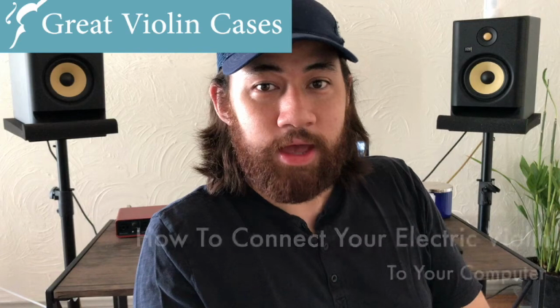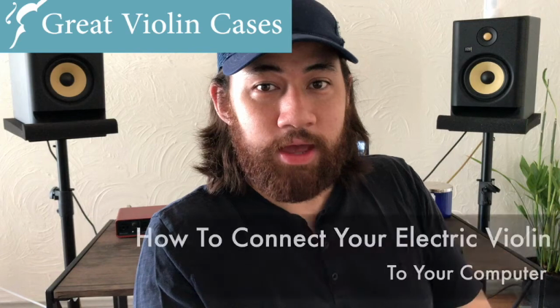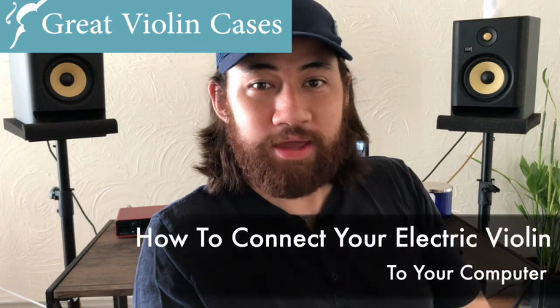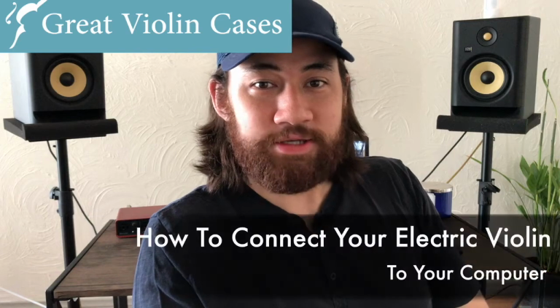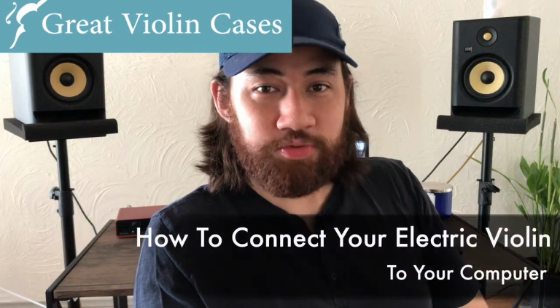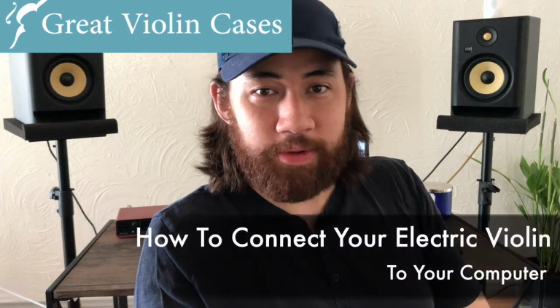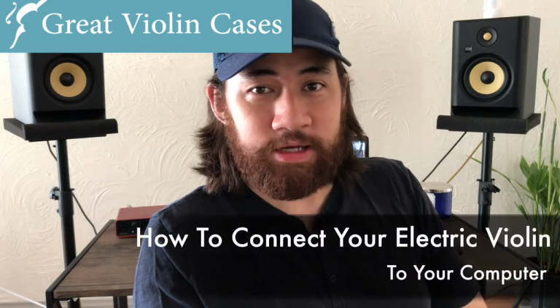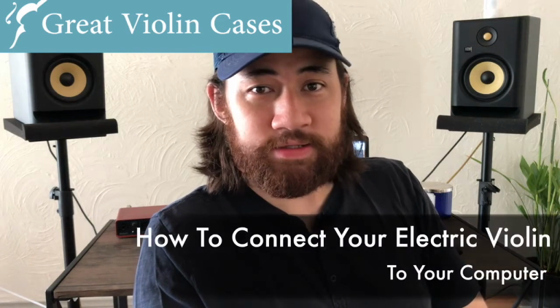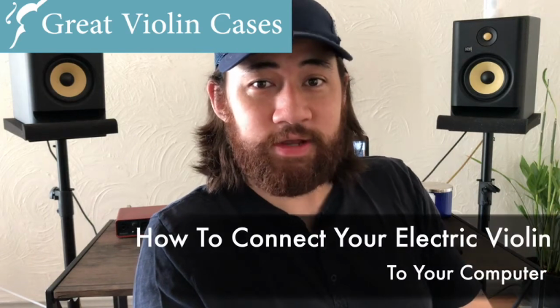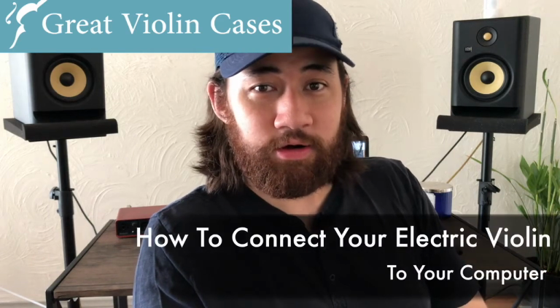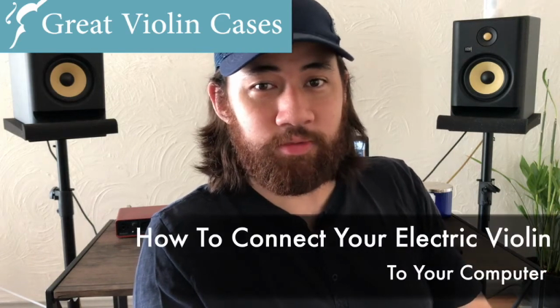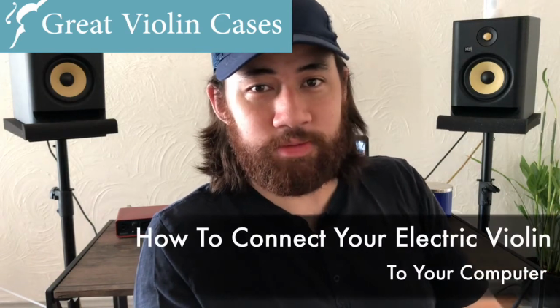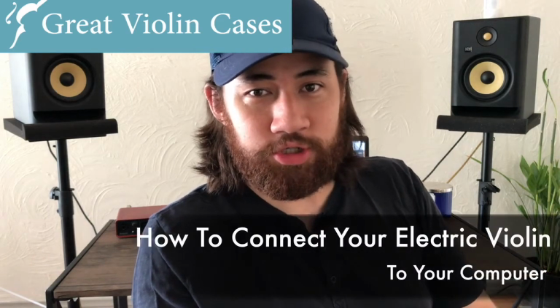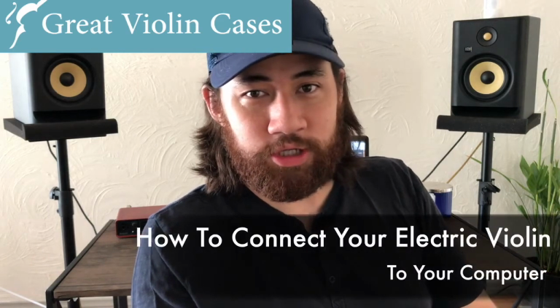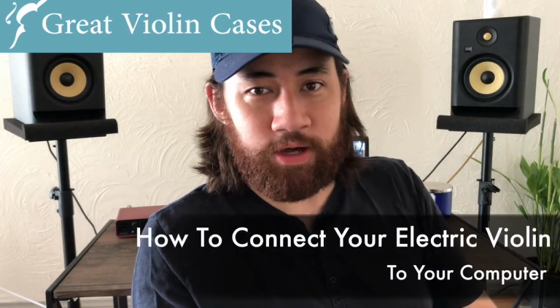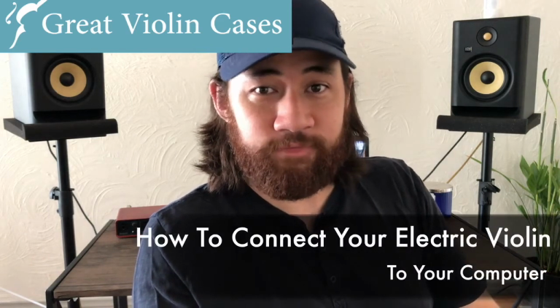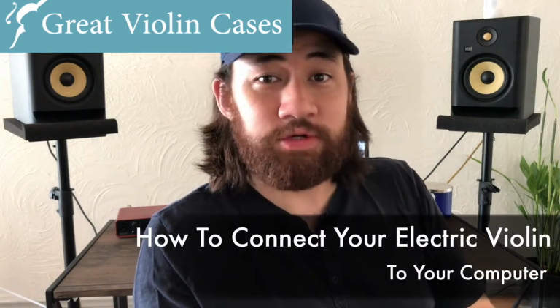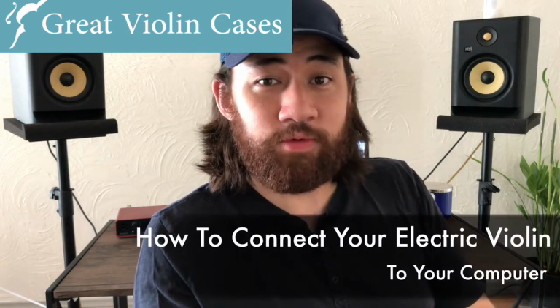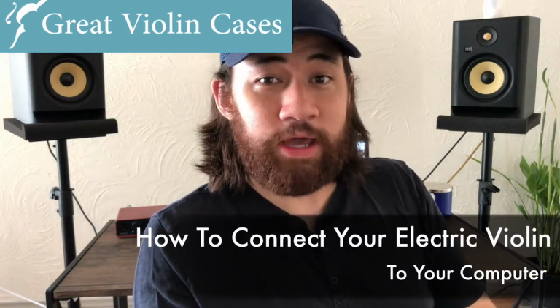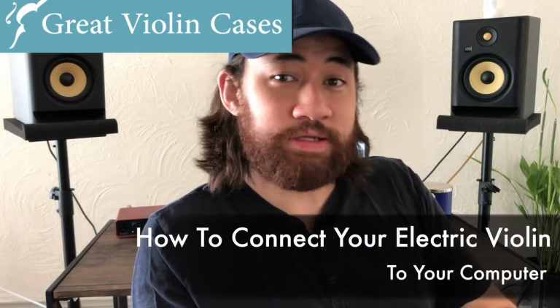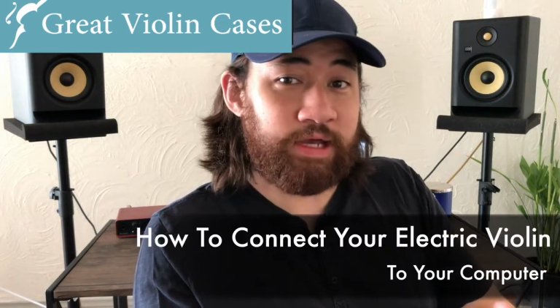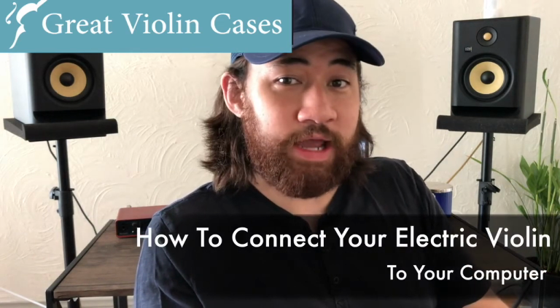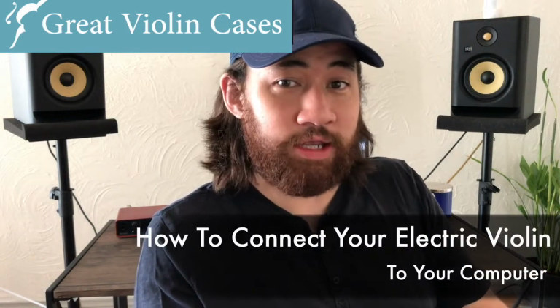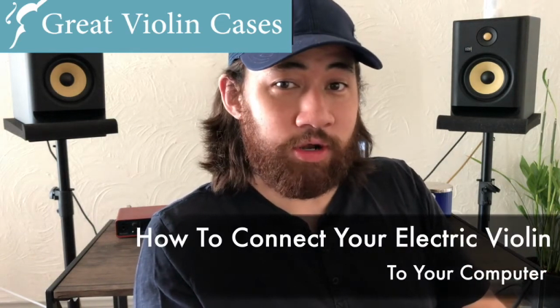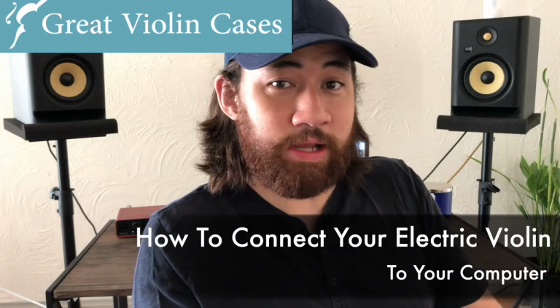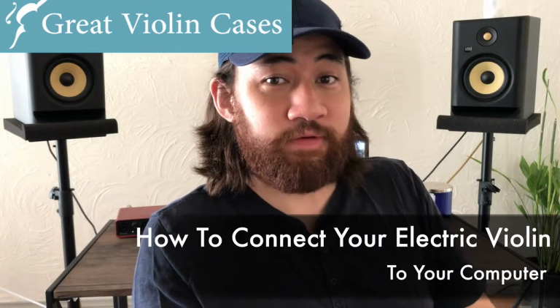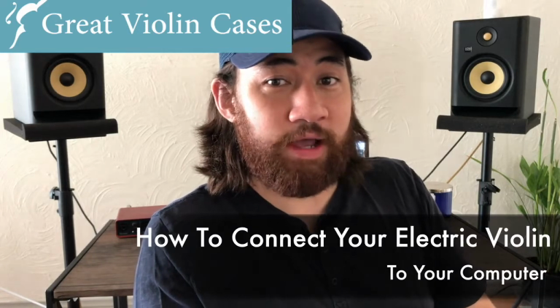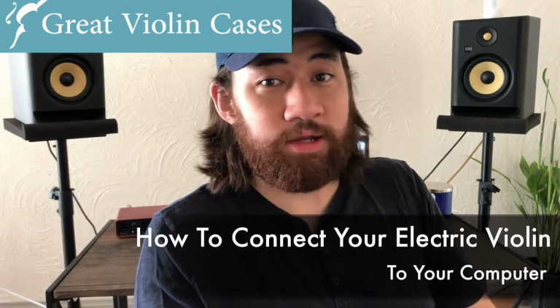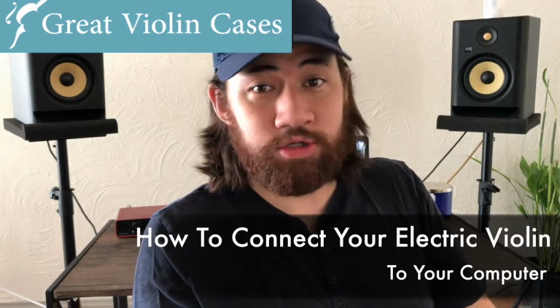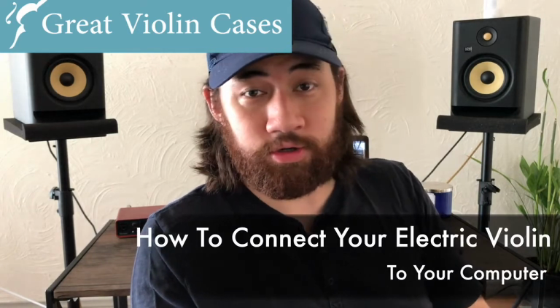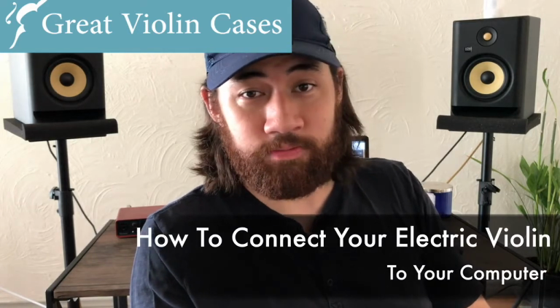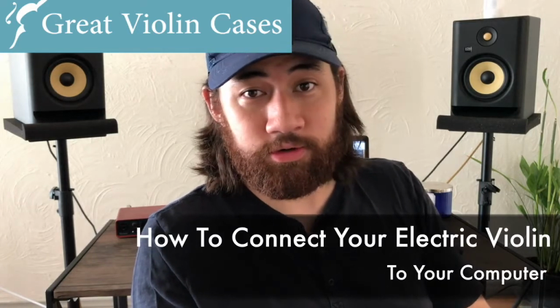Hey, this is Robby, and in this video I'm going to be showing you a few different ways of connecting your electric violin to your computer.